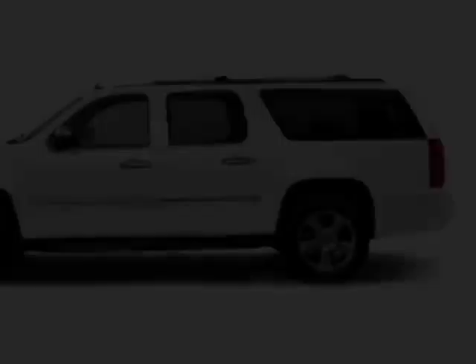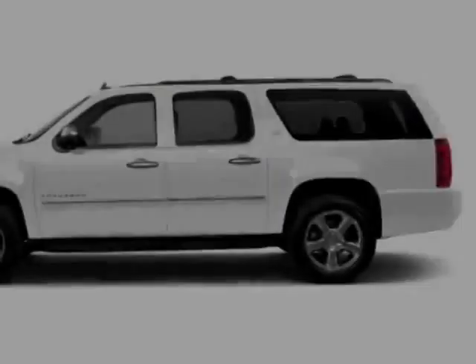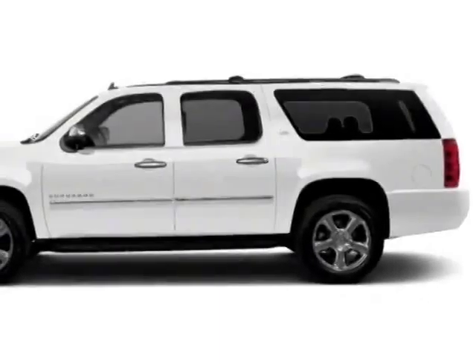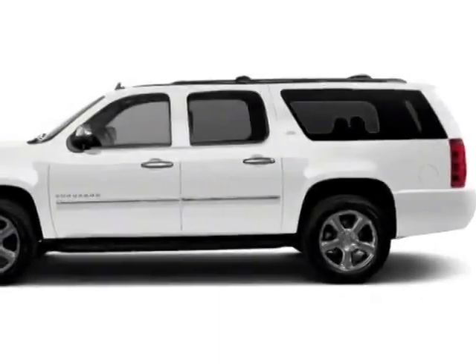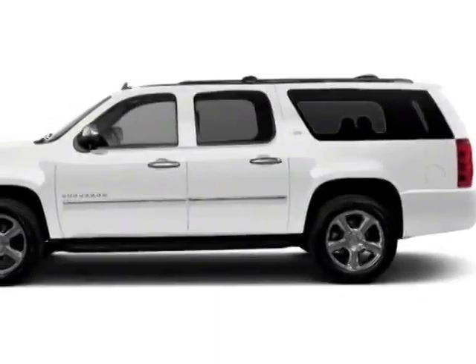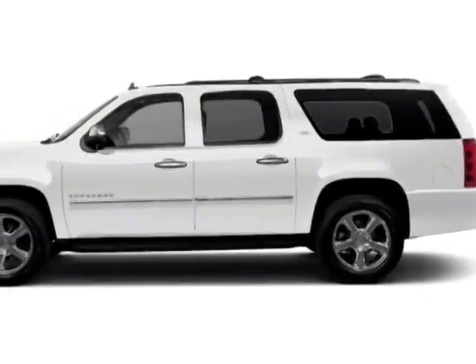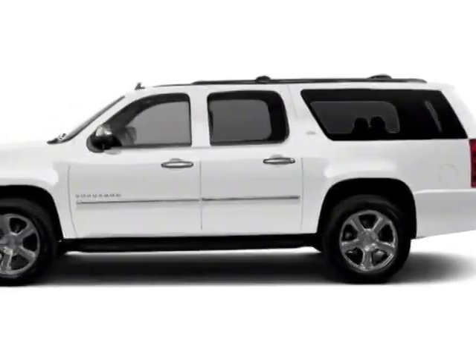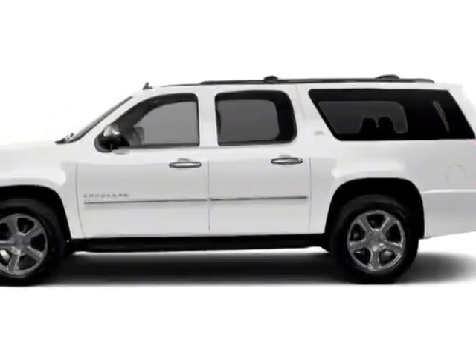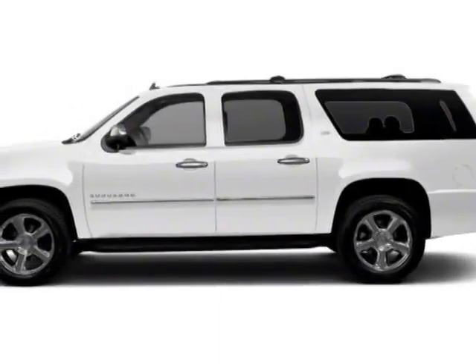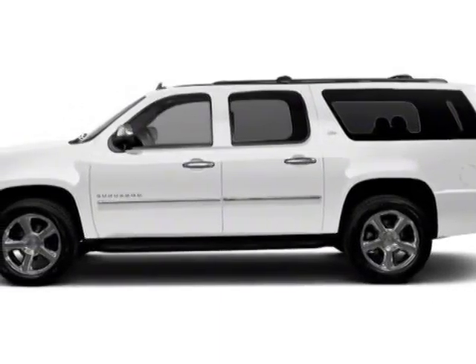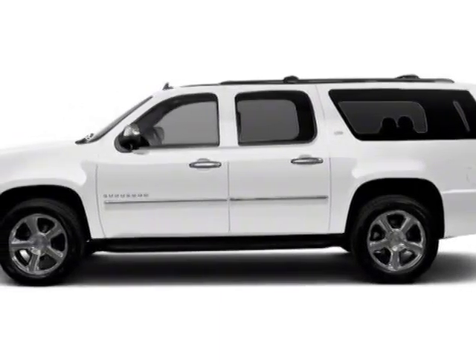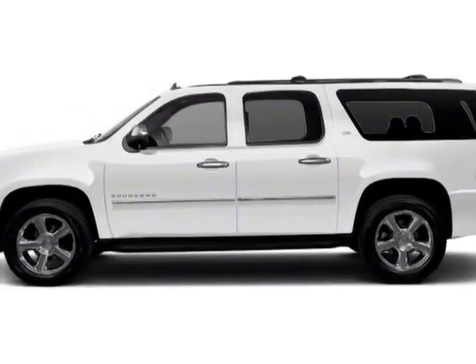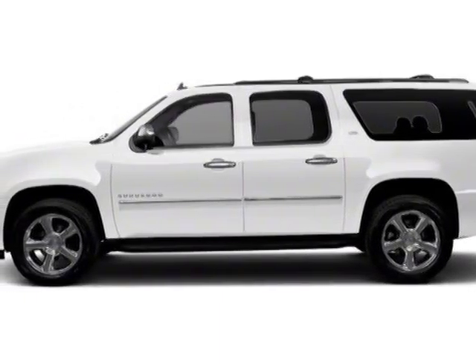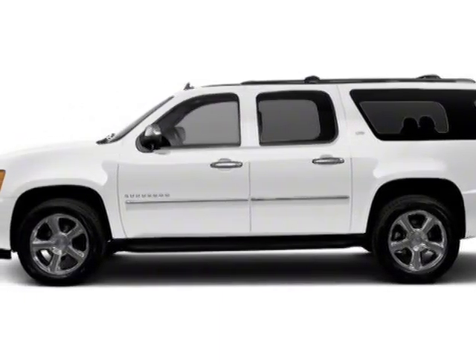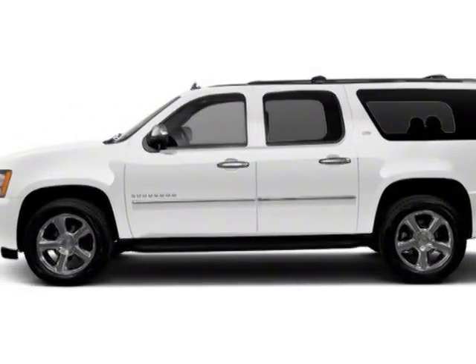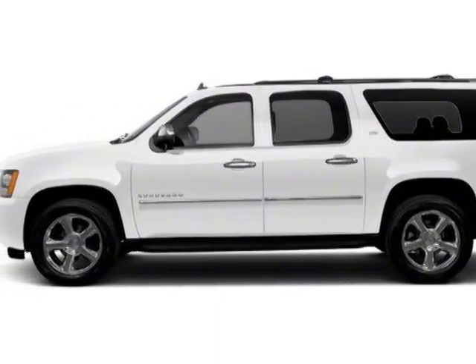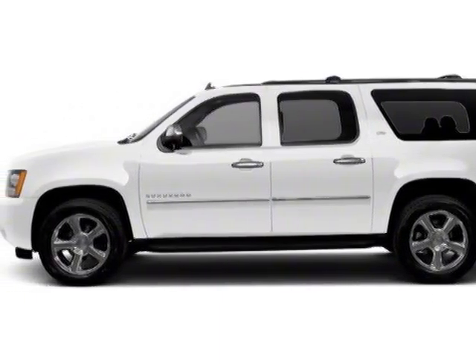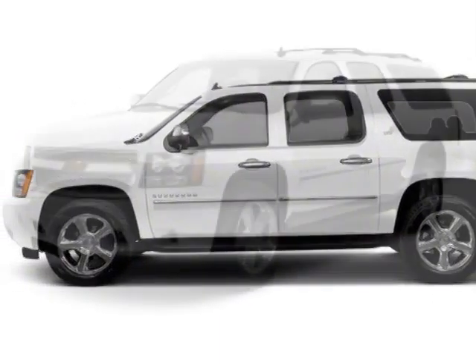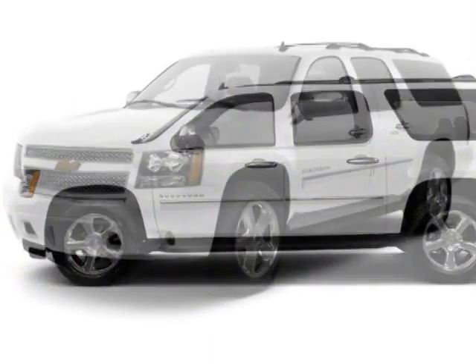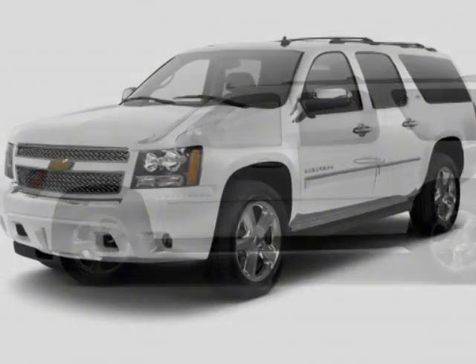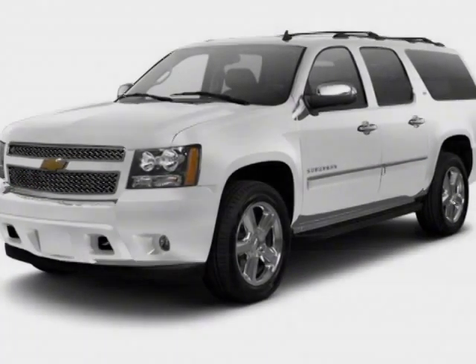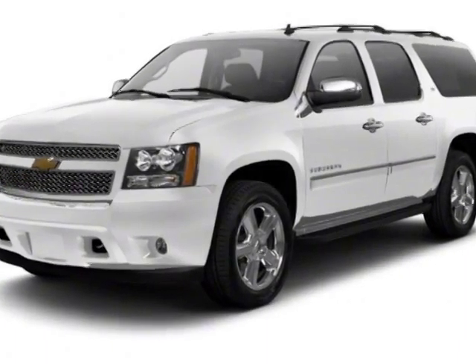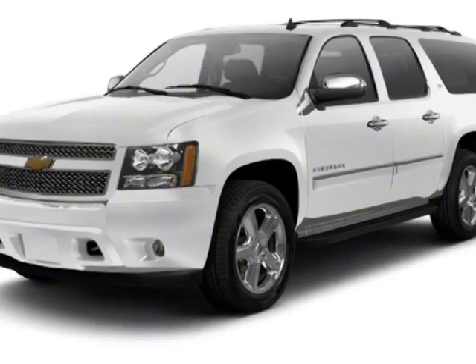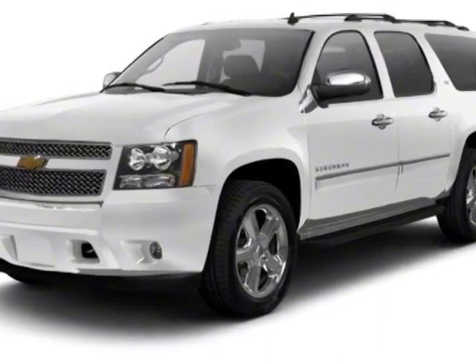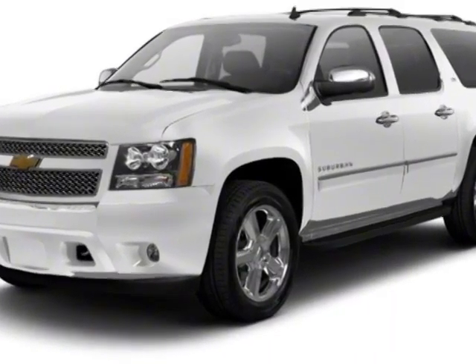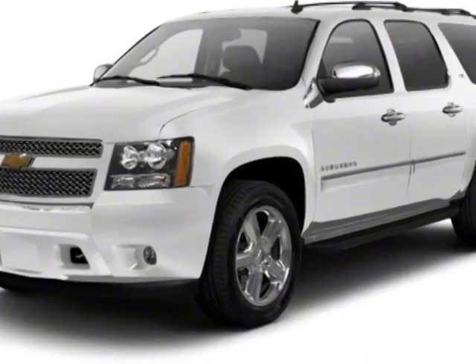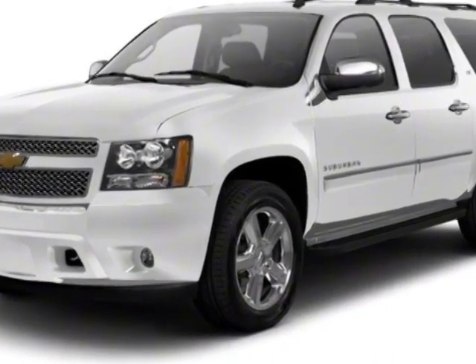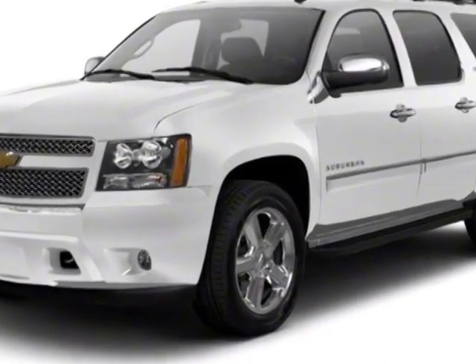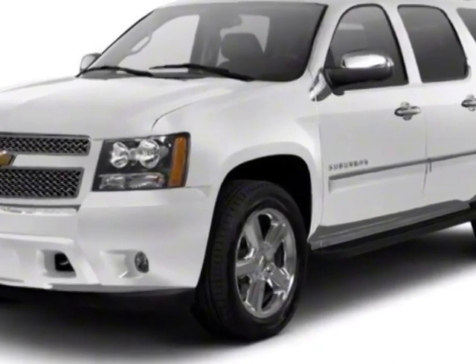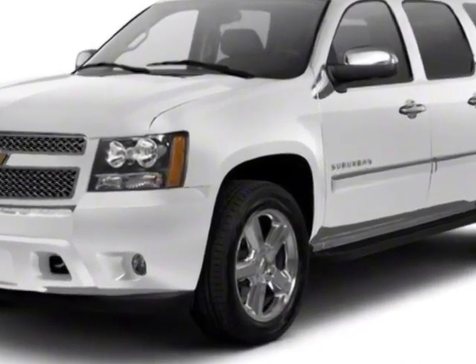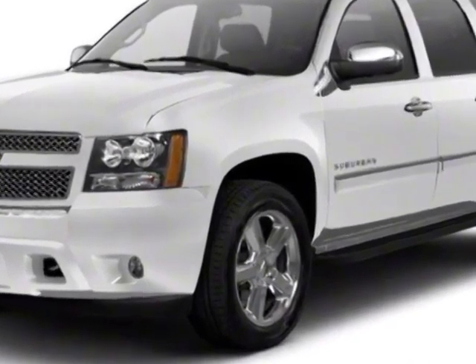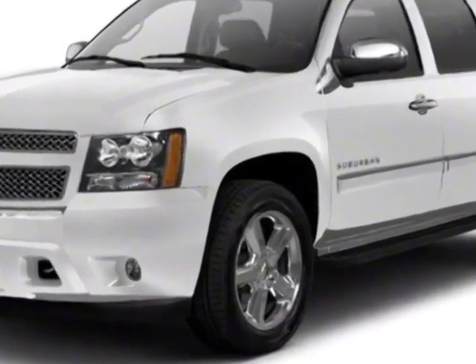Take a look at the certified pre-owned 2012 Chevrolet Suburban. Carfax has certified this Suburban as having one owner.